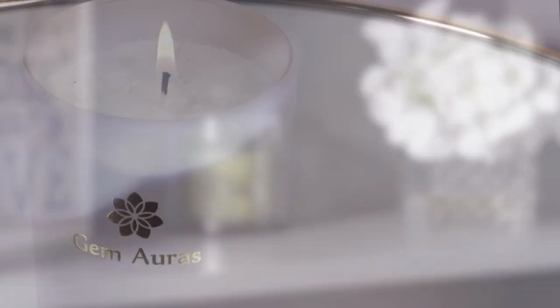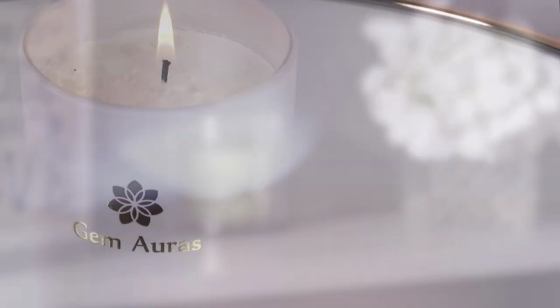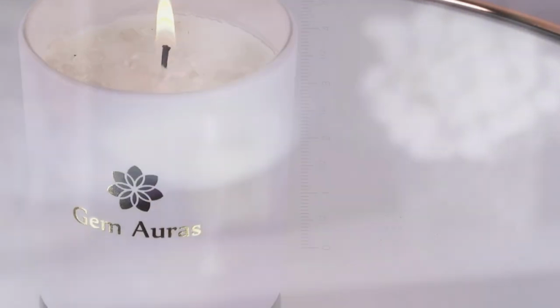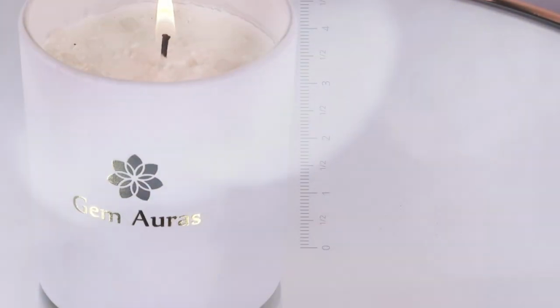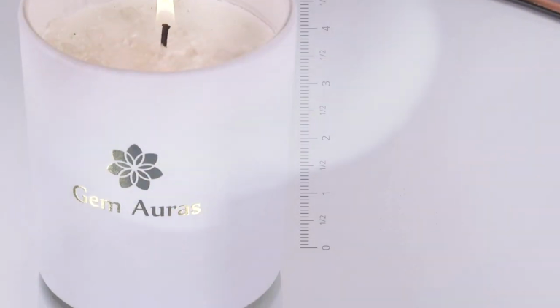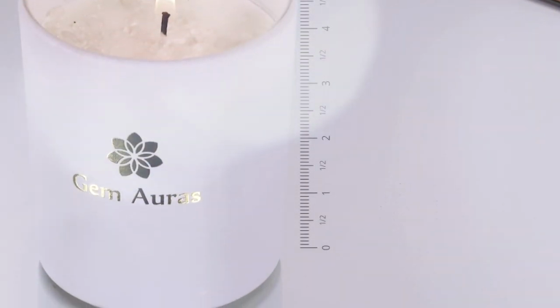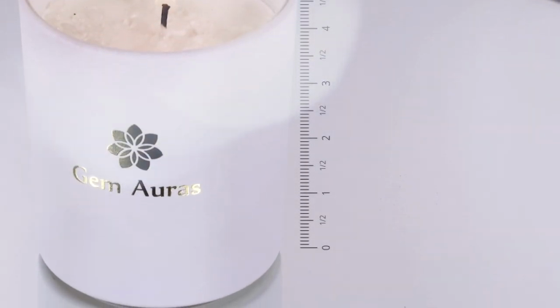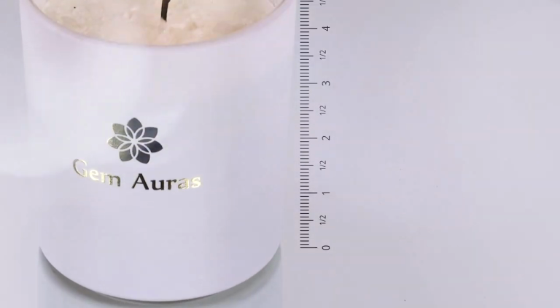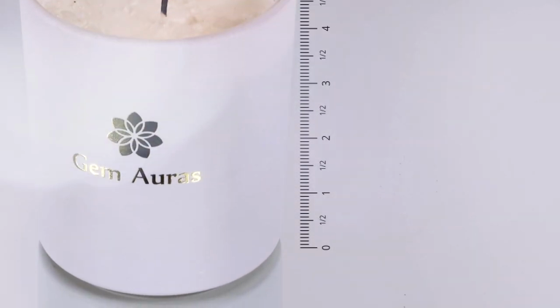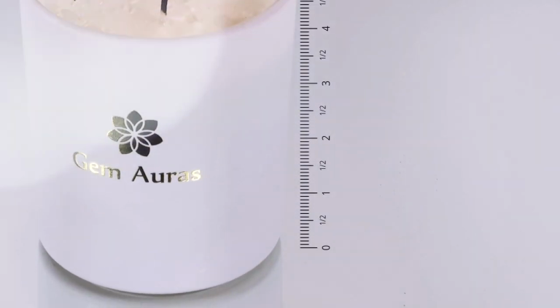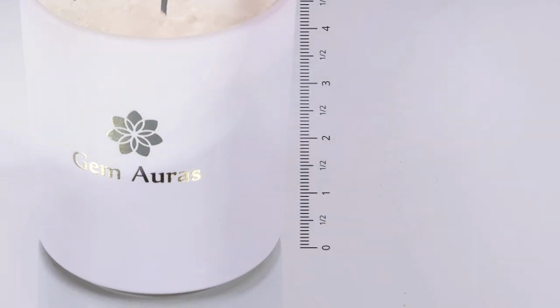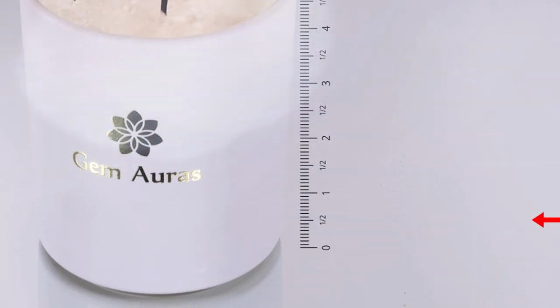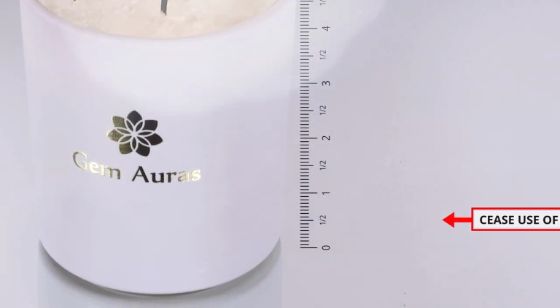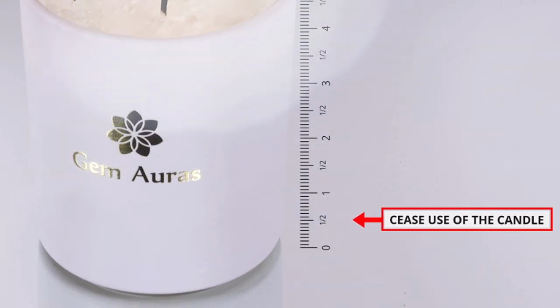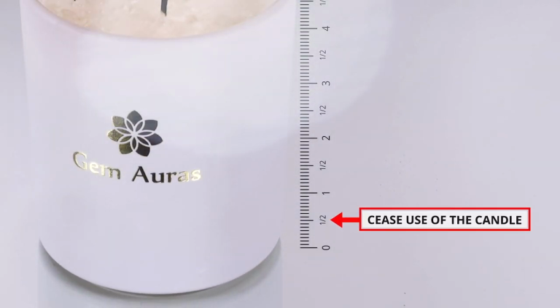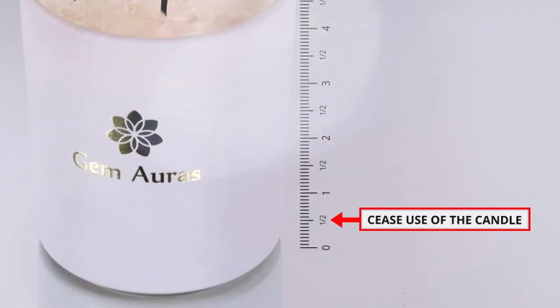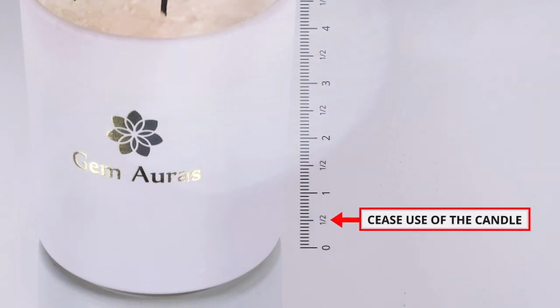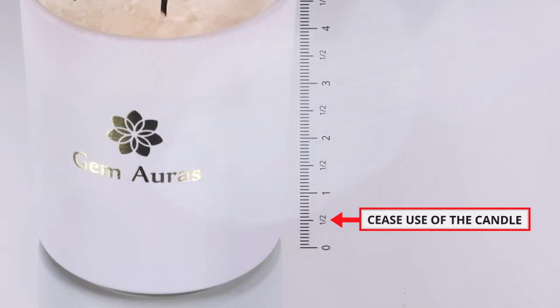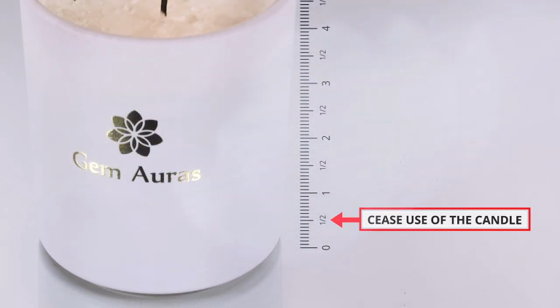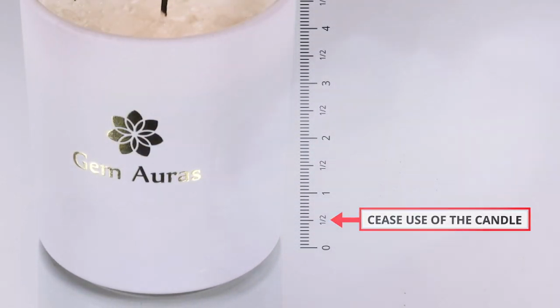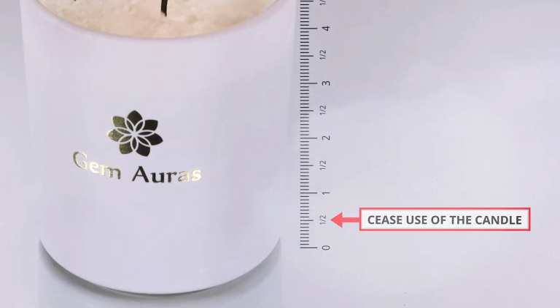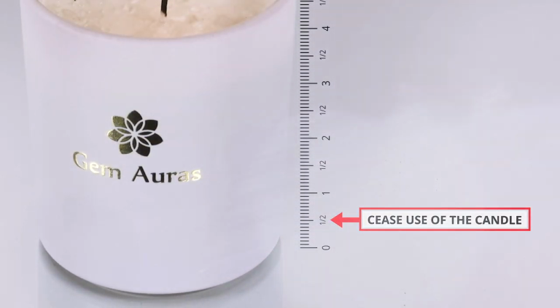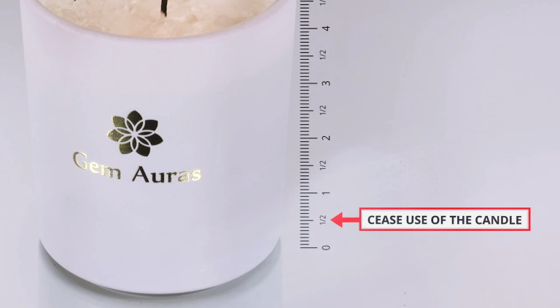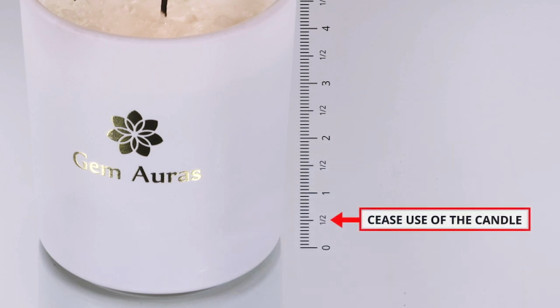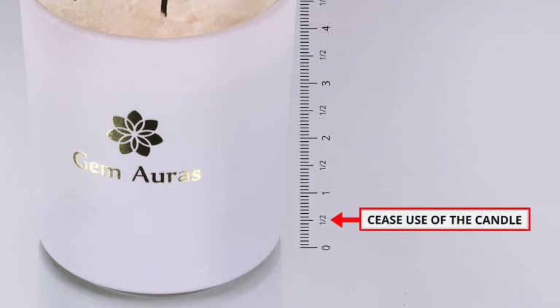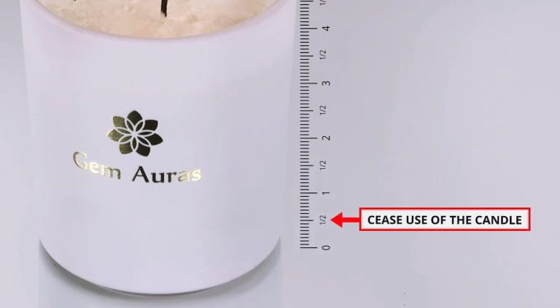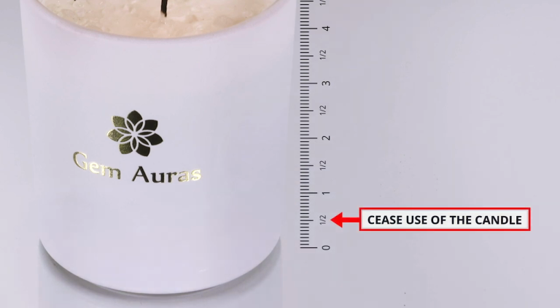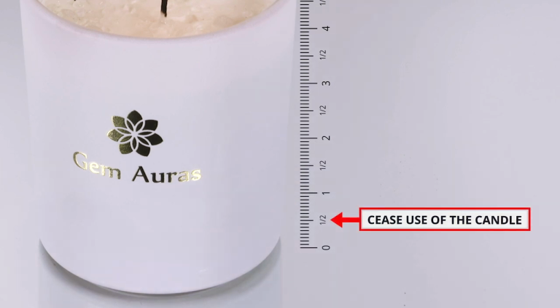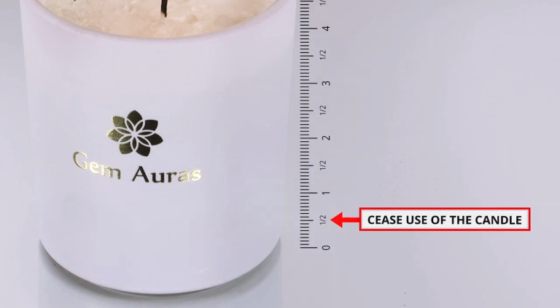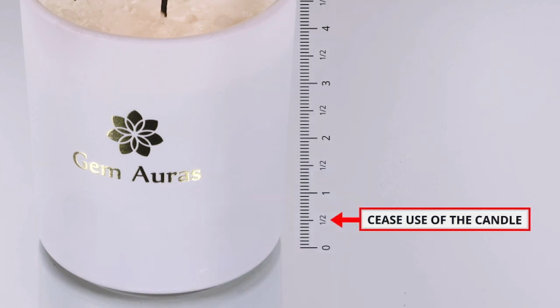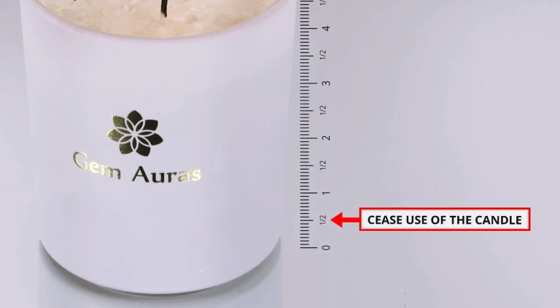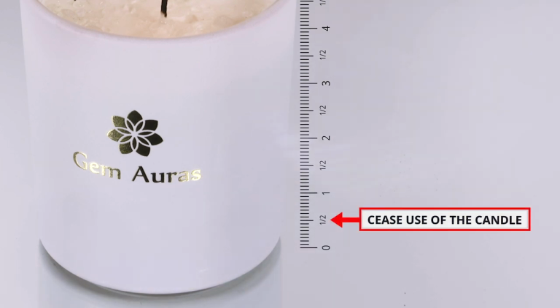When a half inch of wax remains in the candle, this is when you should cease usage of the candle.